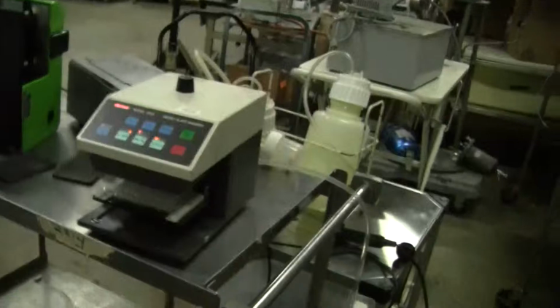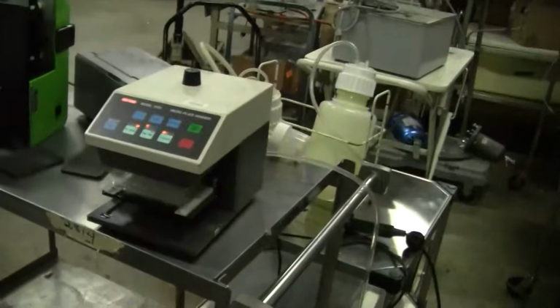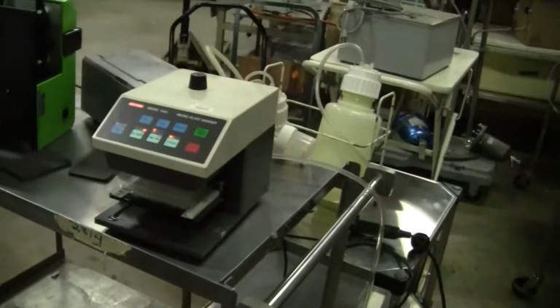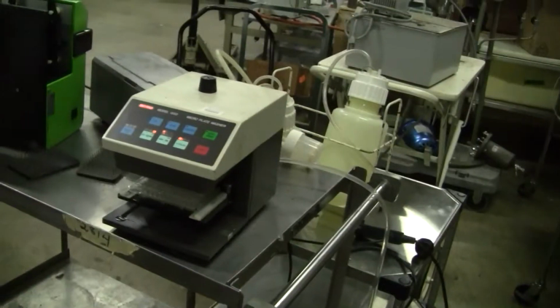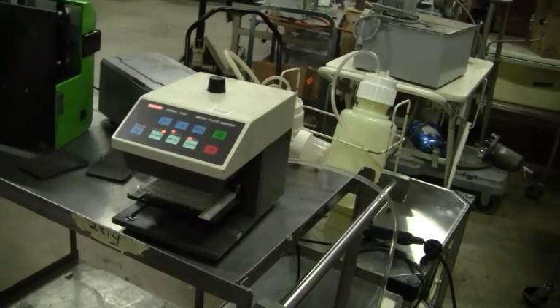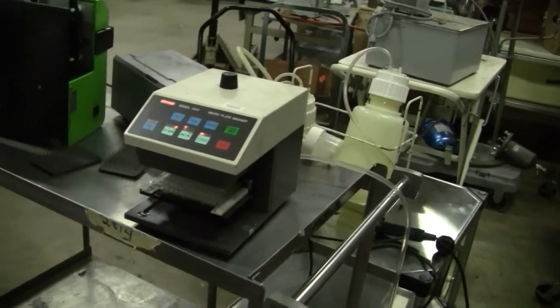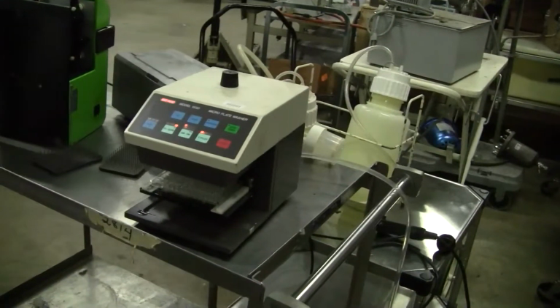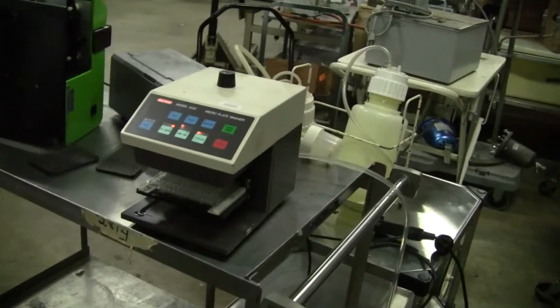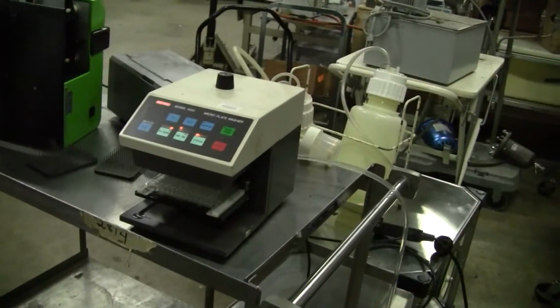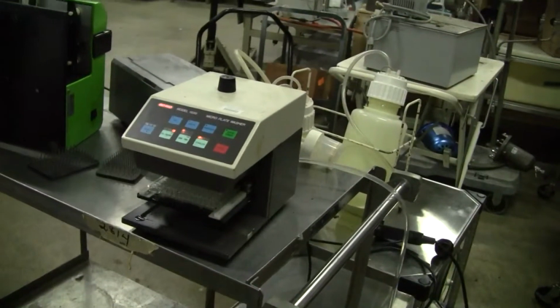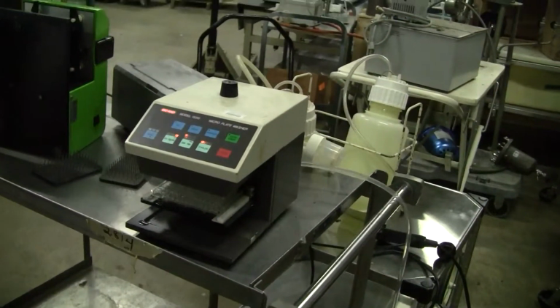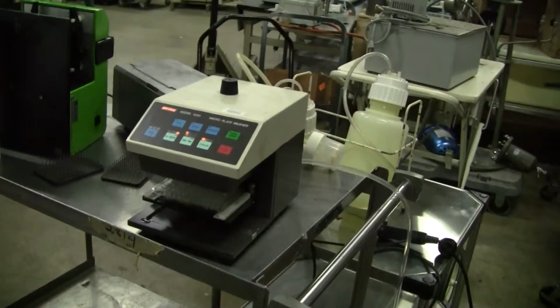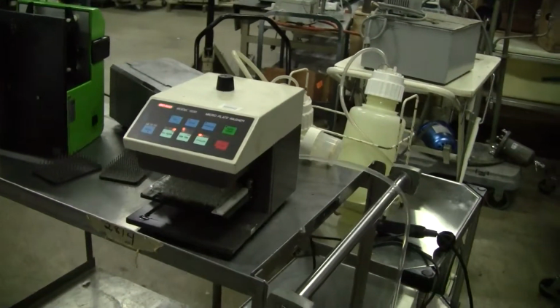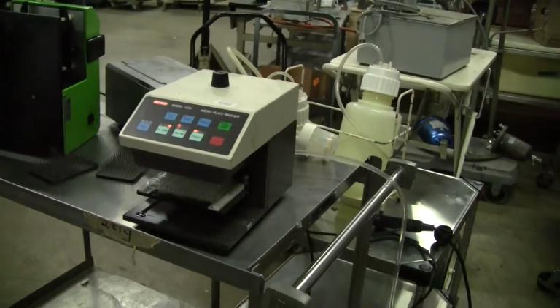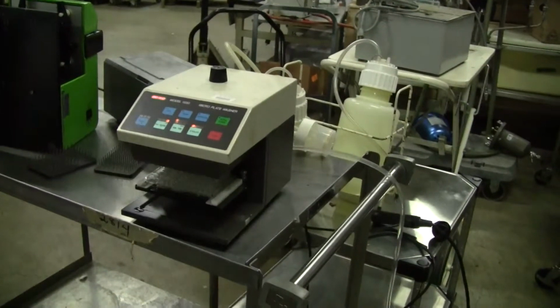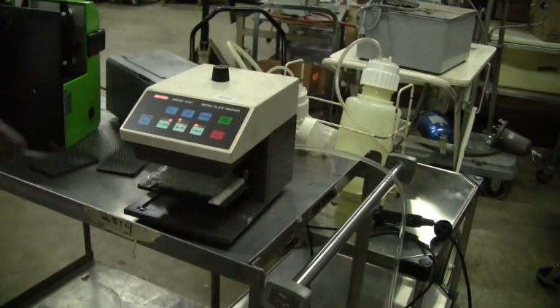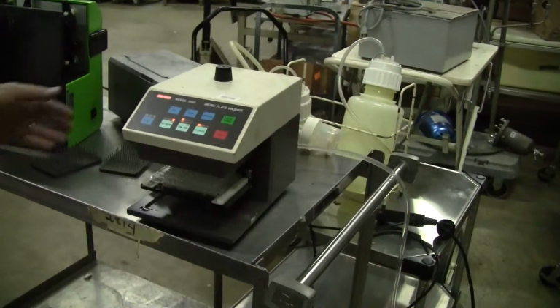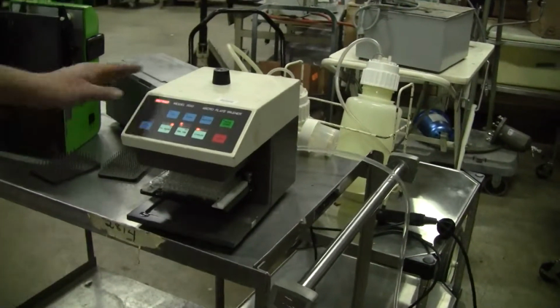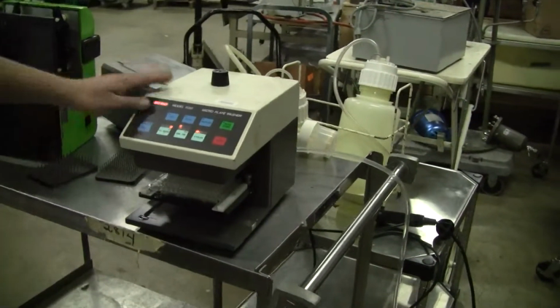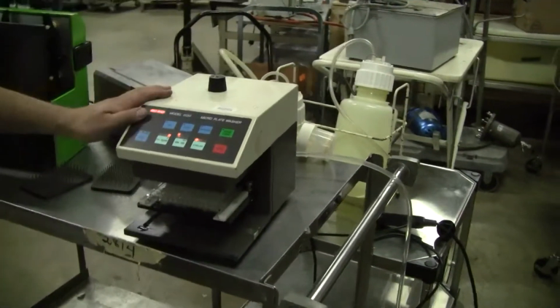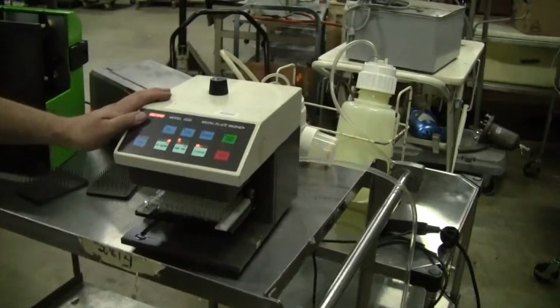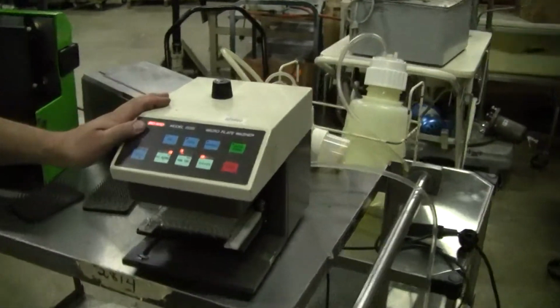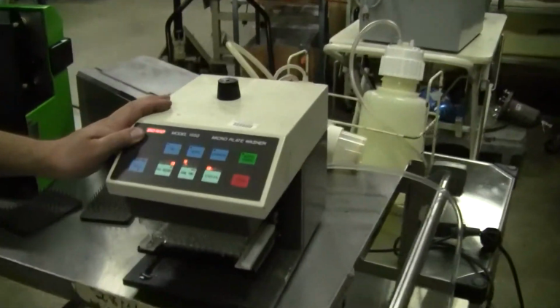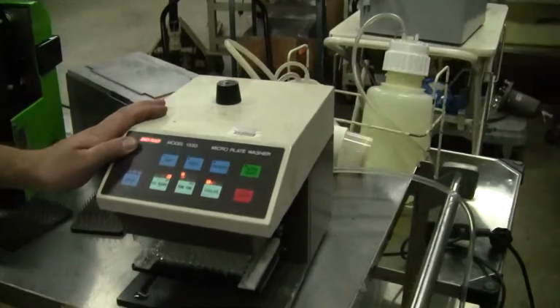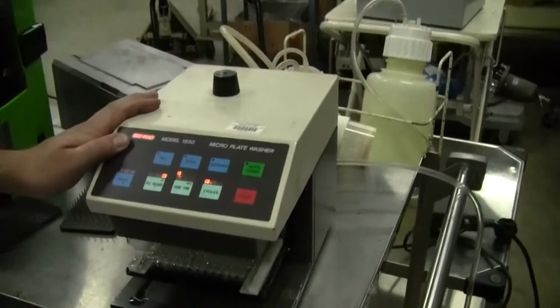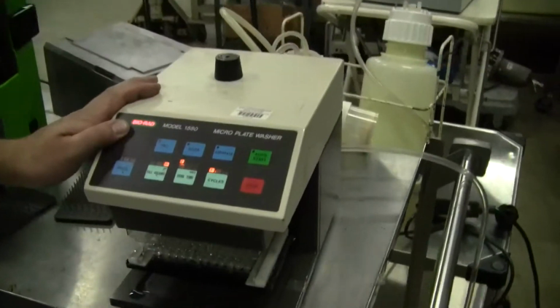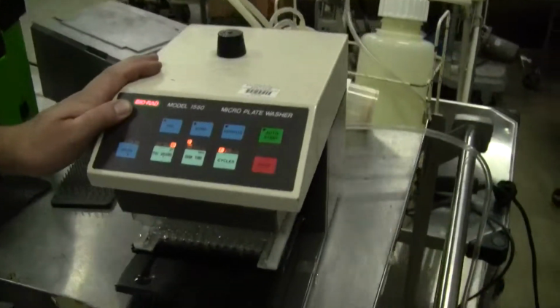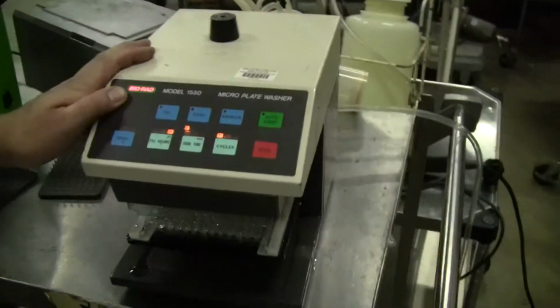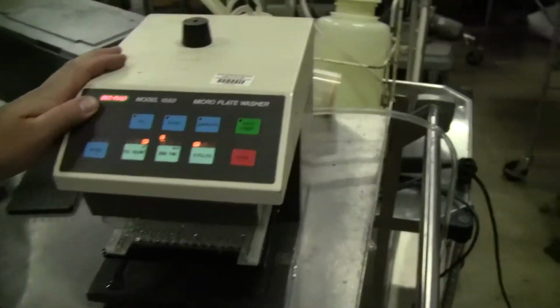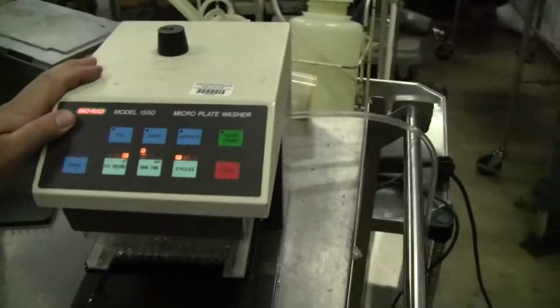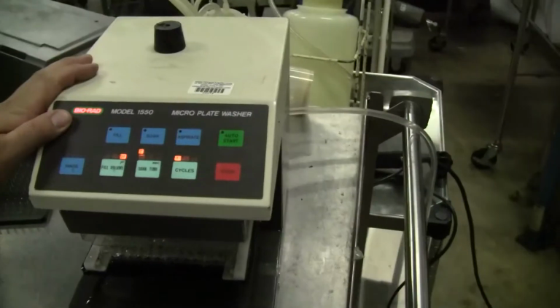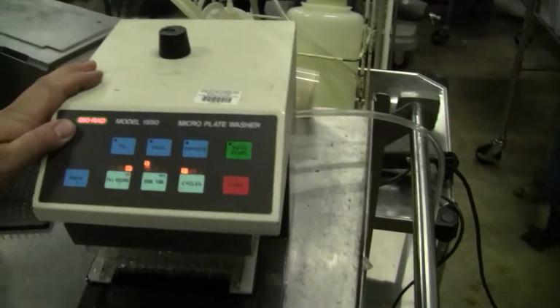Hi, this is Michael from Hi-Tech Trader. Today we're looking at a Bio-Rad model 1550 microplate washer.